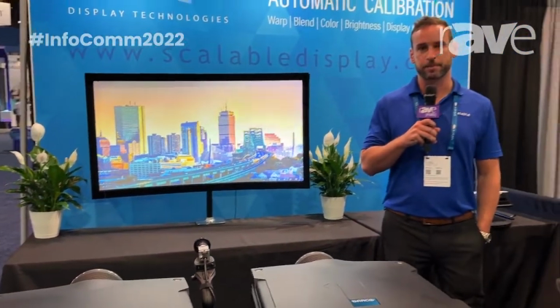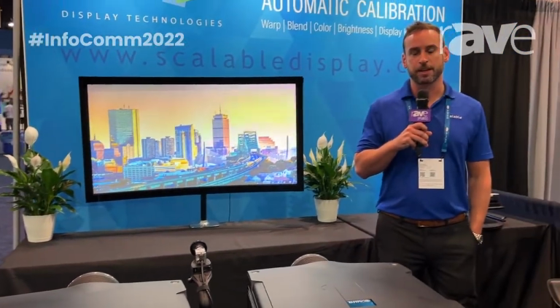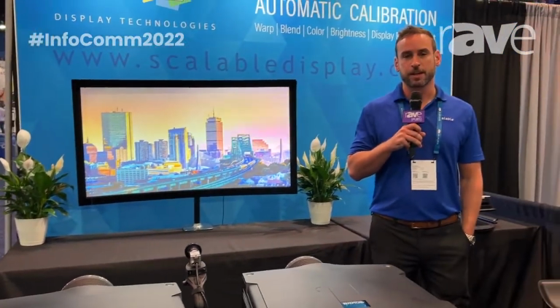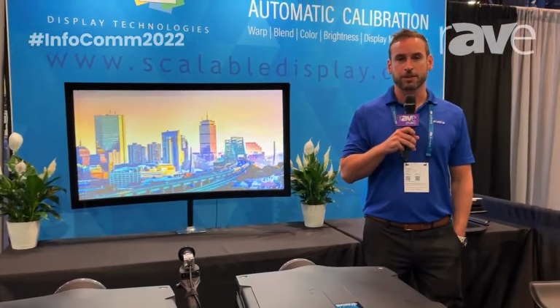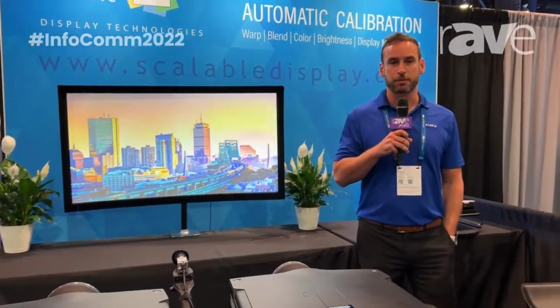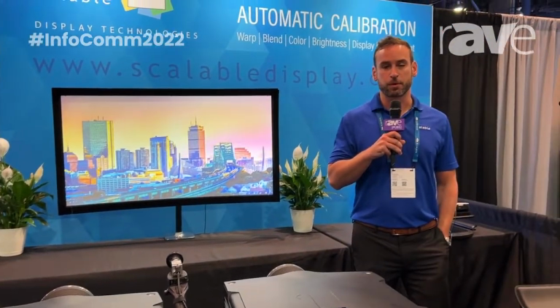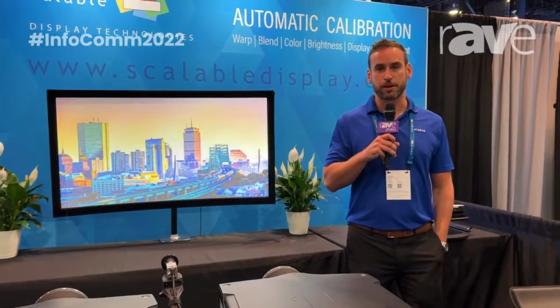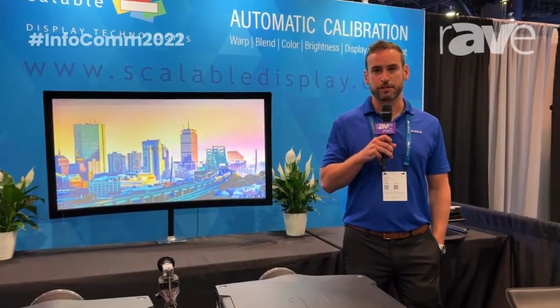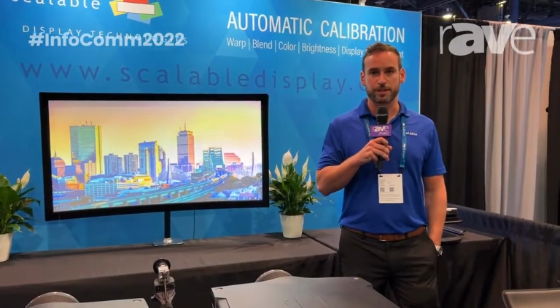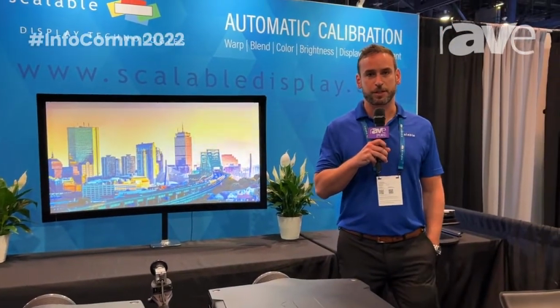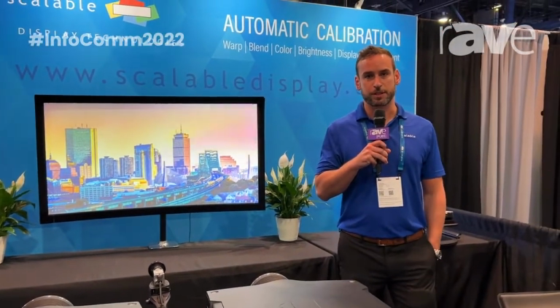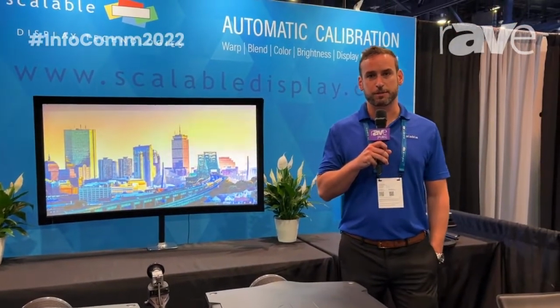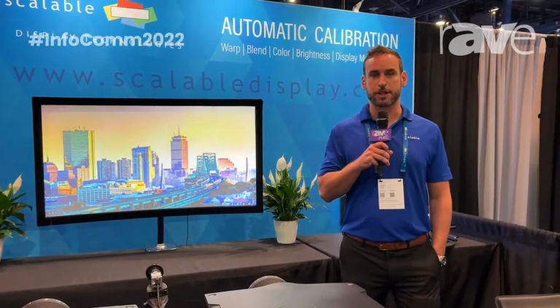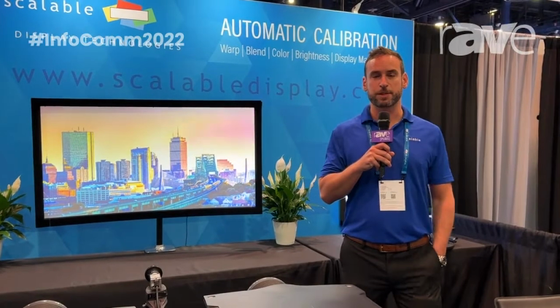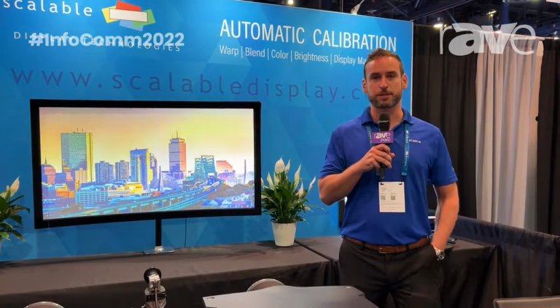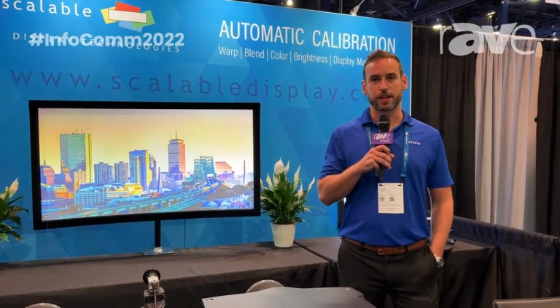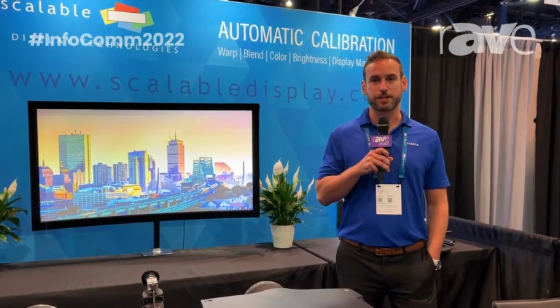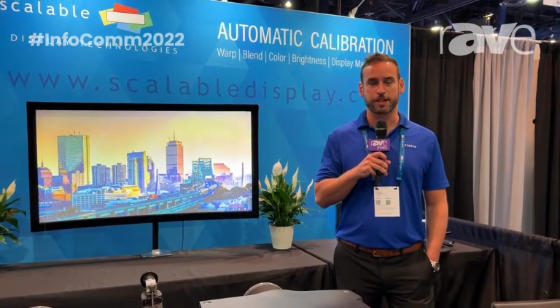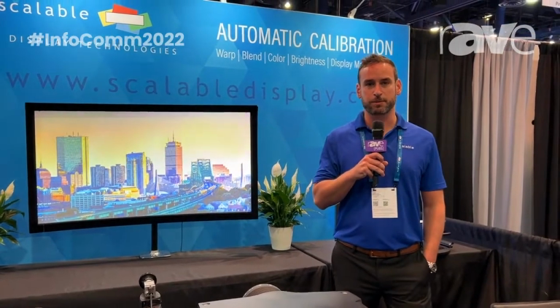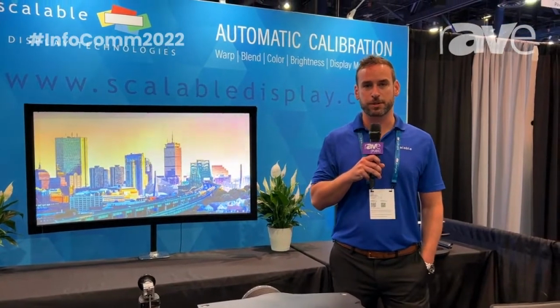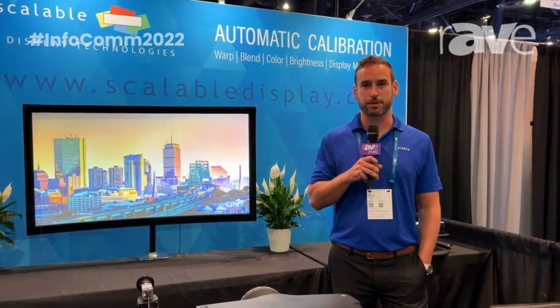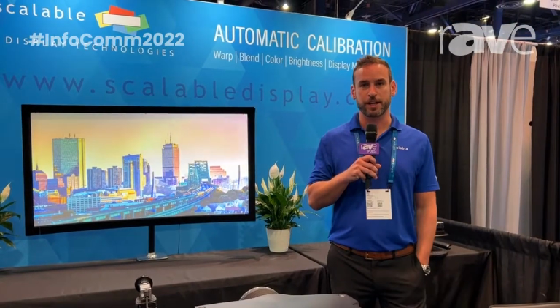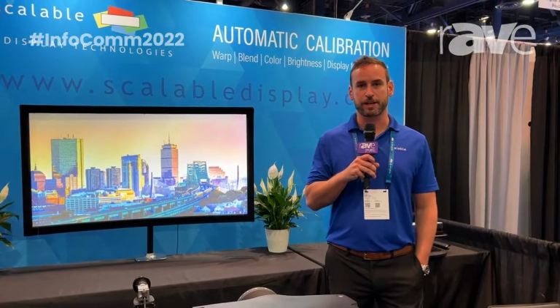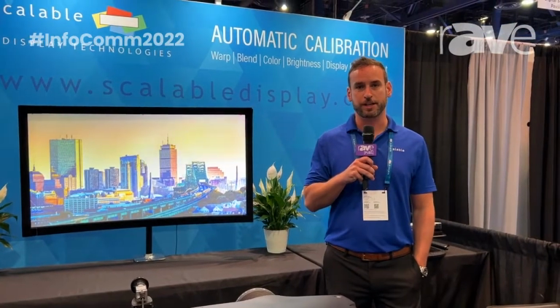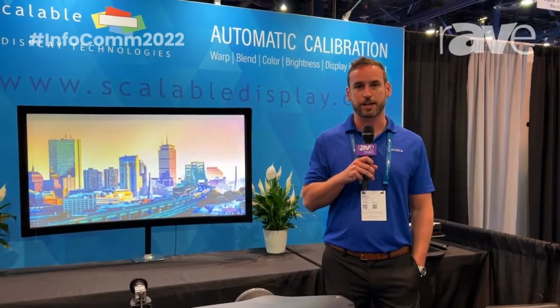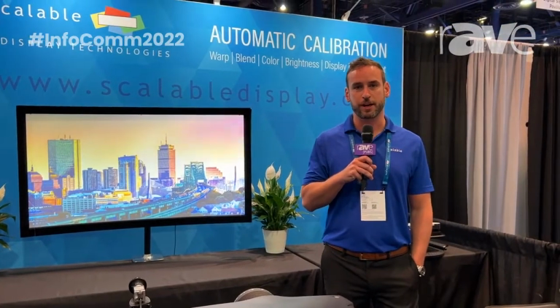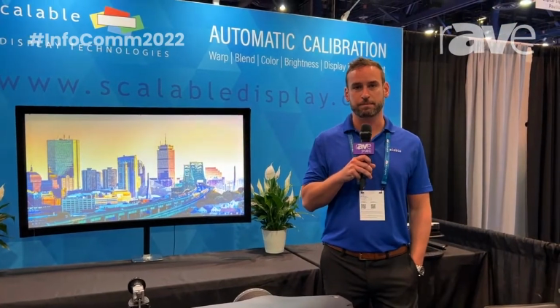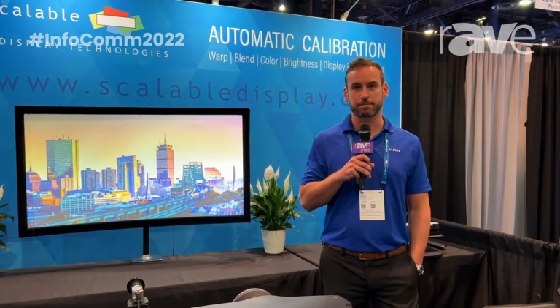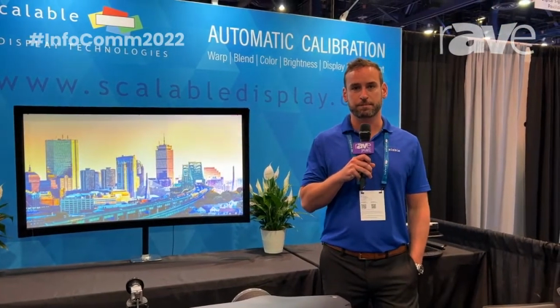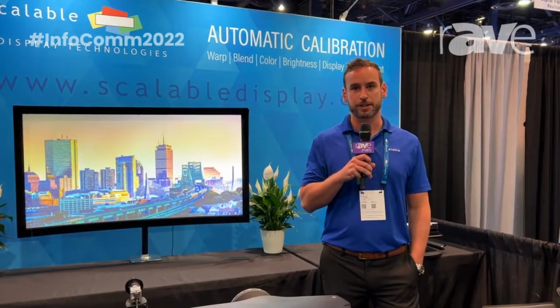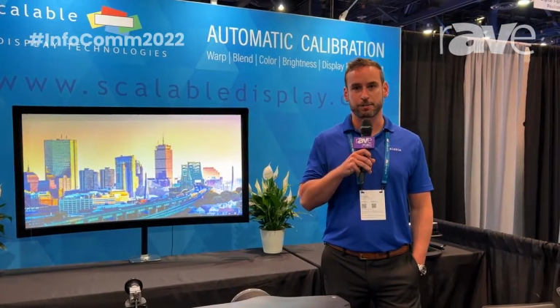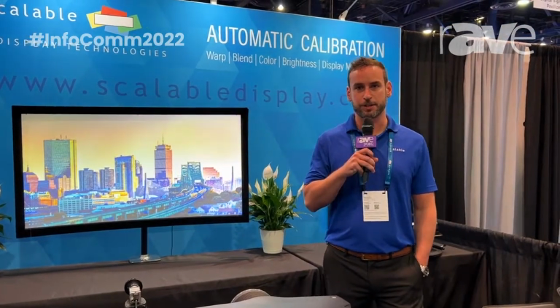To learn more, visit www.scalabledisplay.com. Thanks so much.